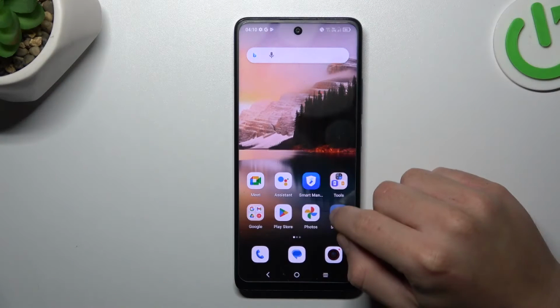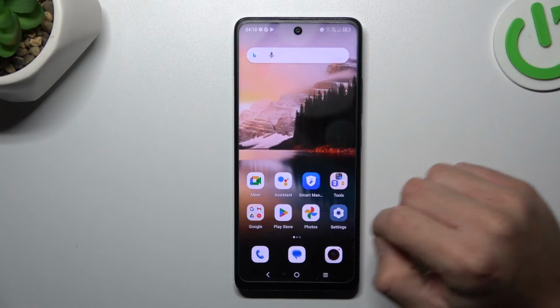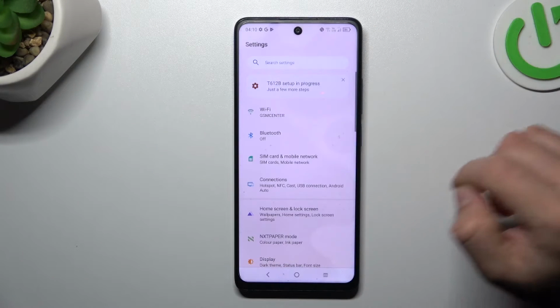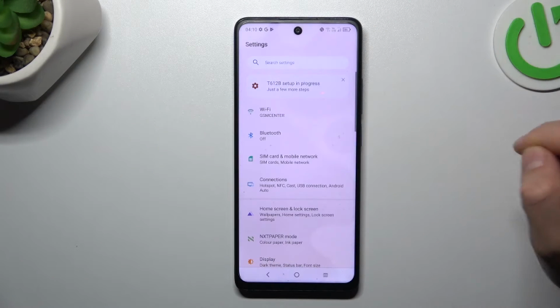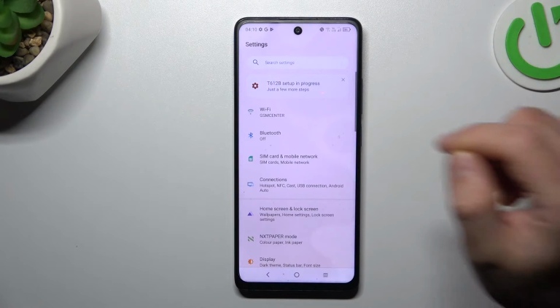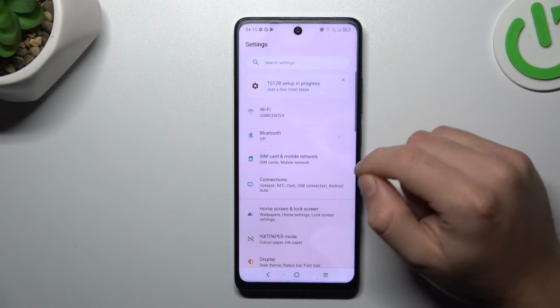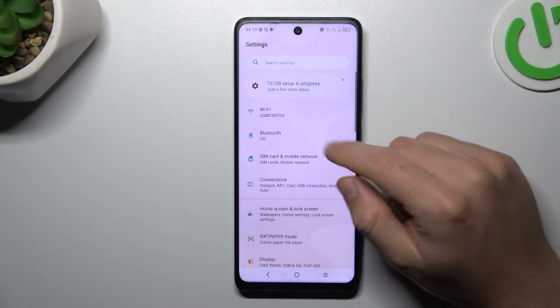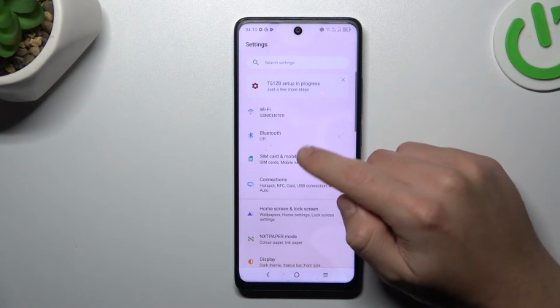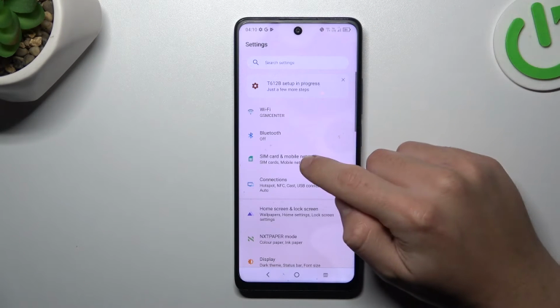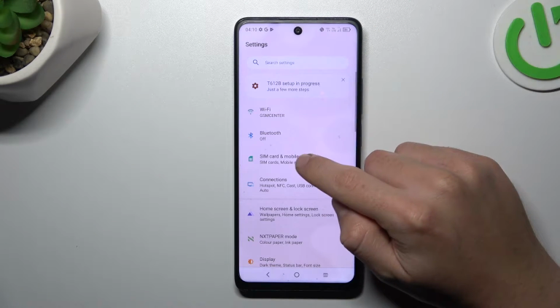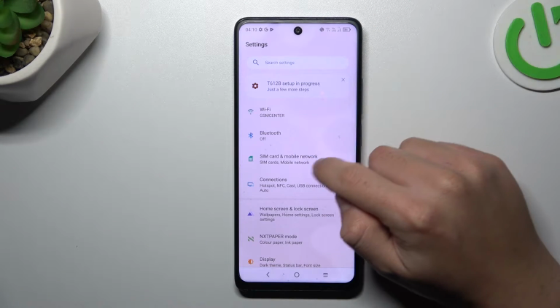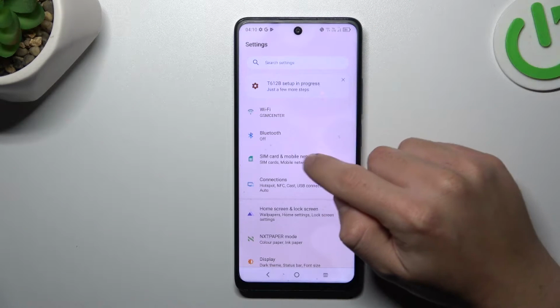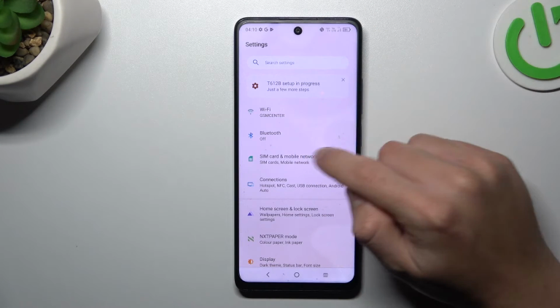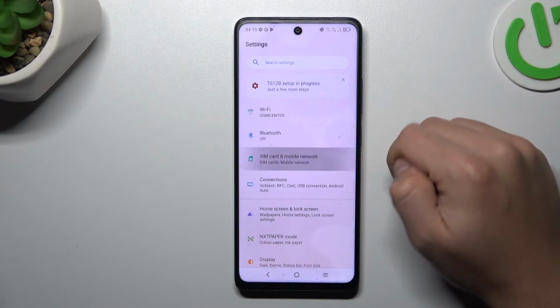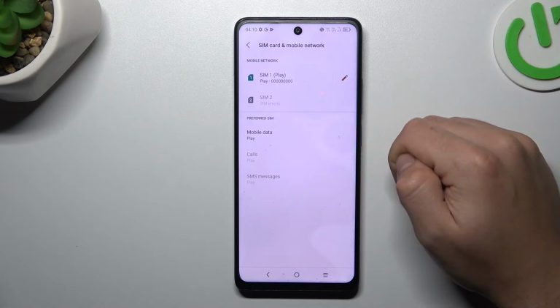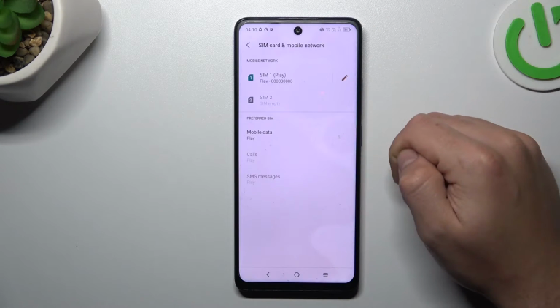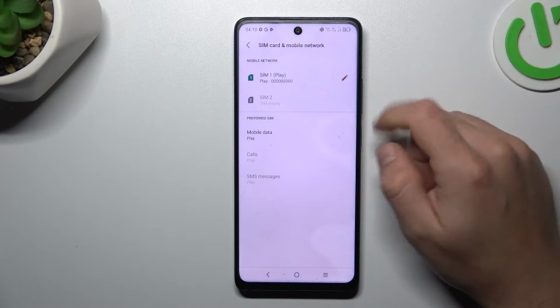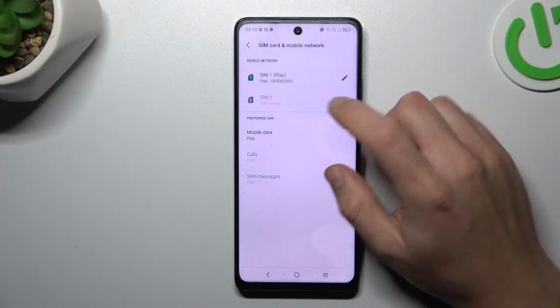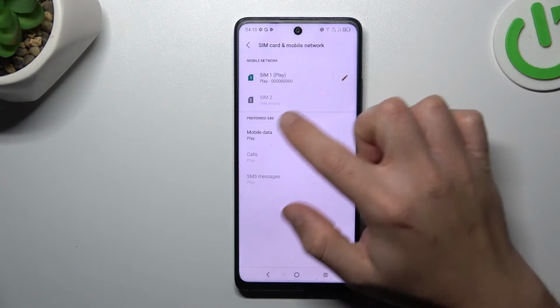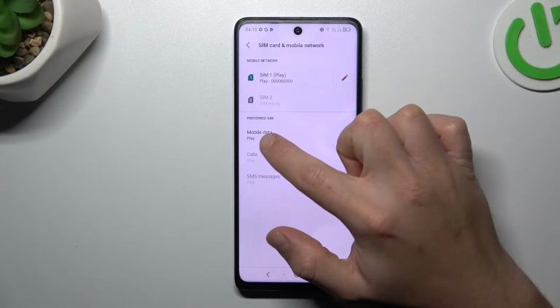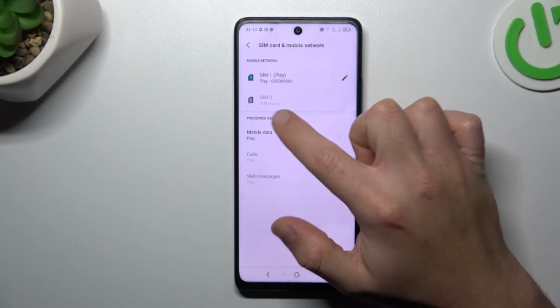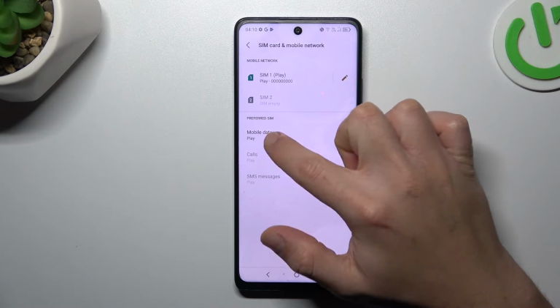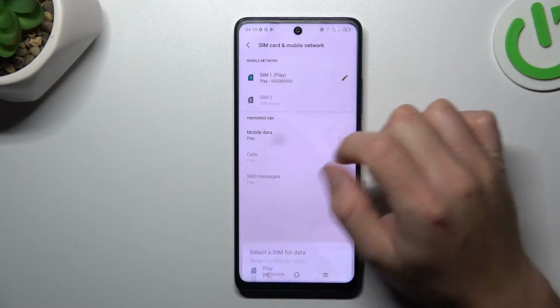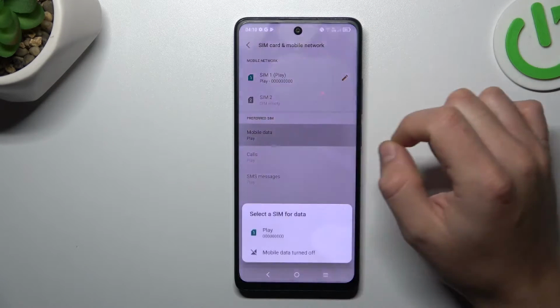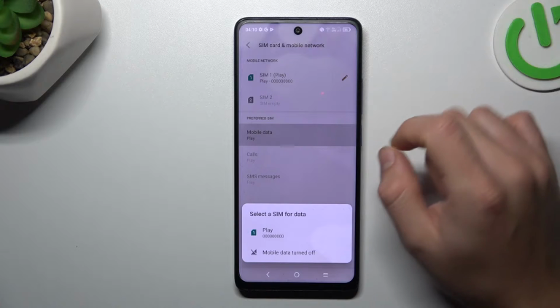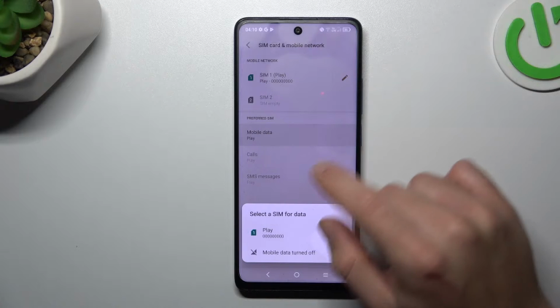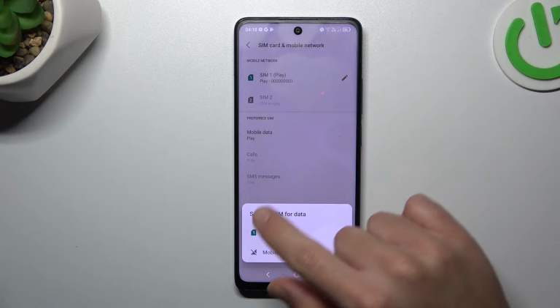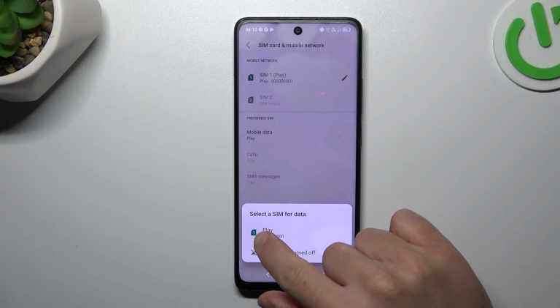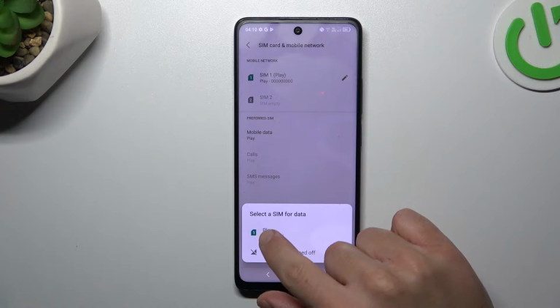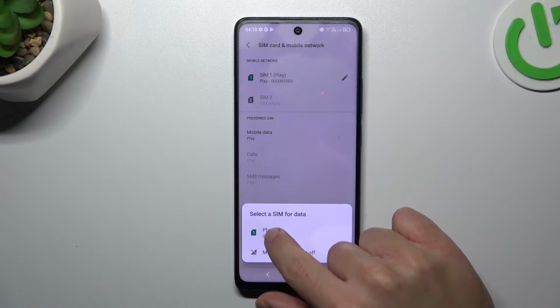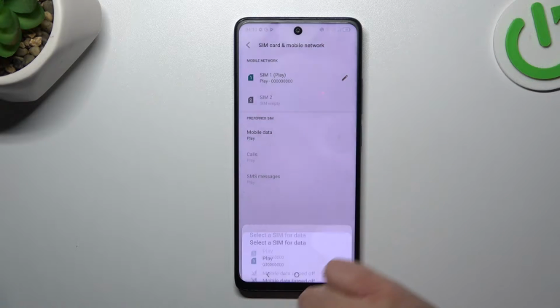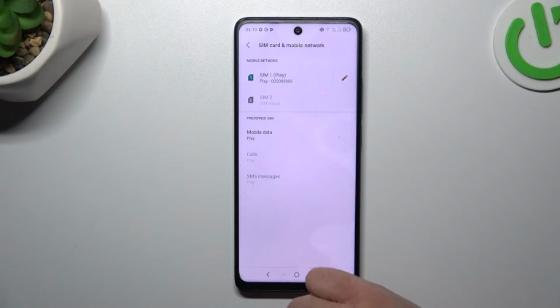So in the first step, open Settings, go to SIM Card and Mobile Network, and choose Mobile Data. Now choose your SIM card.